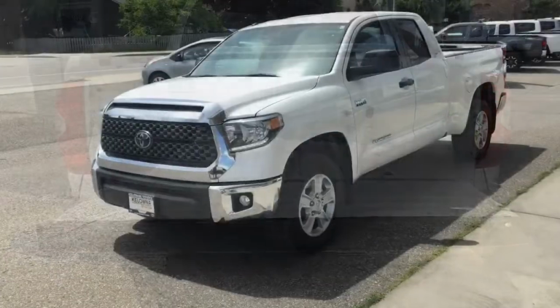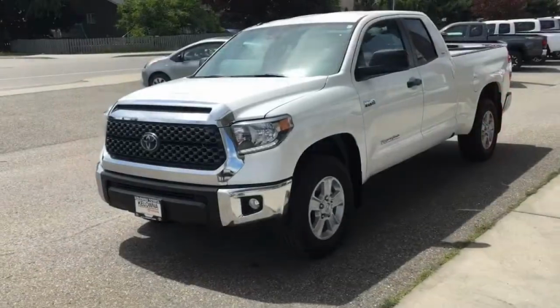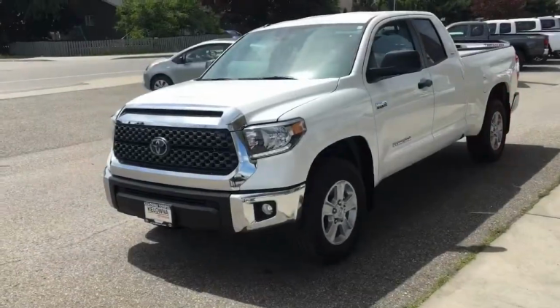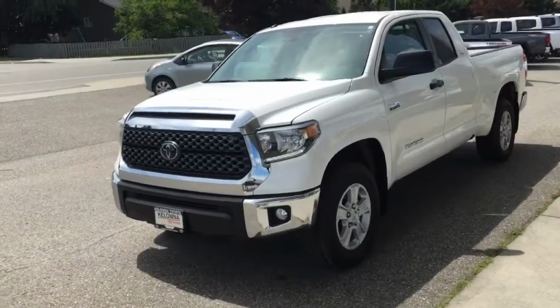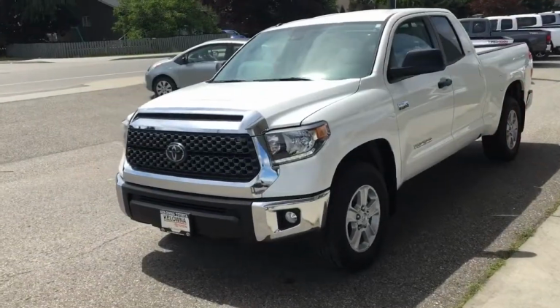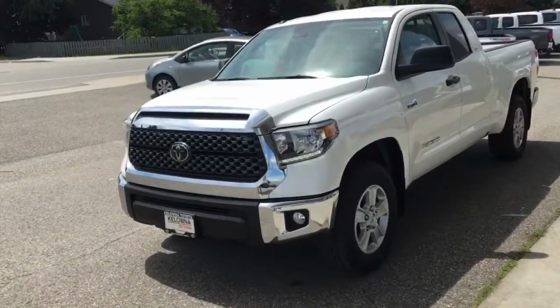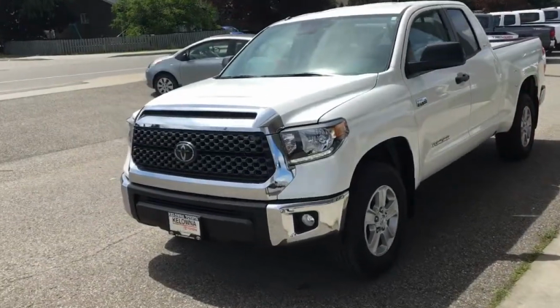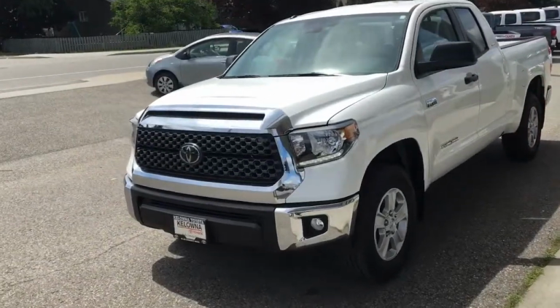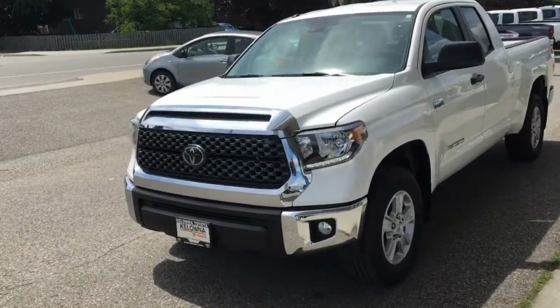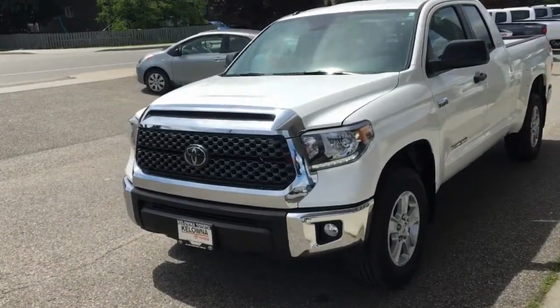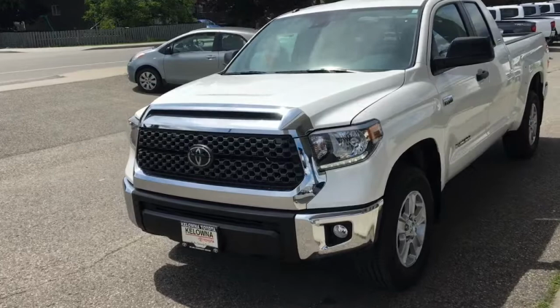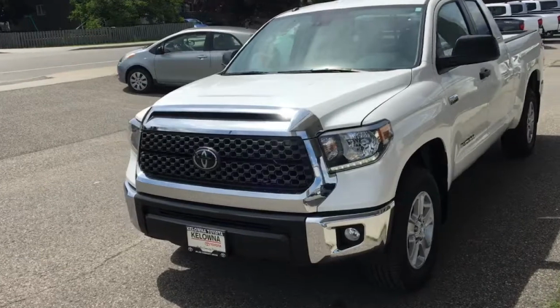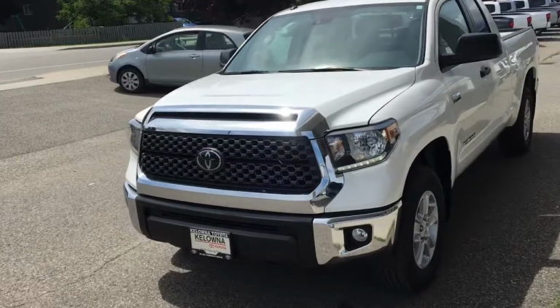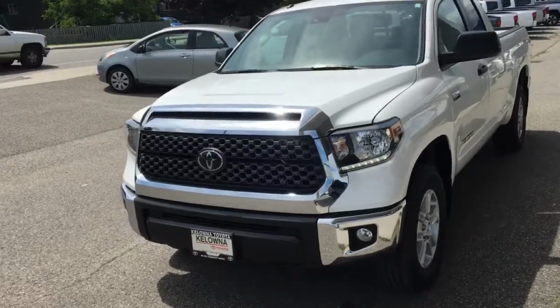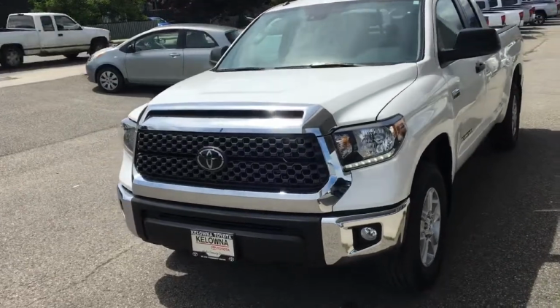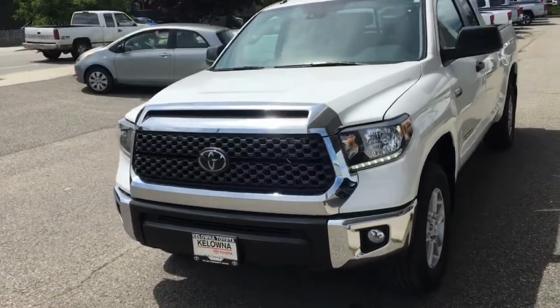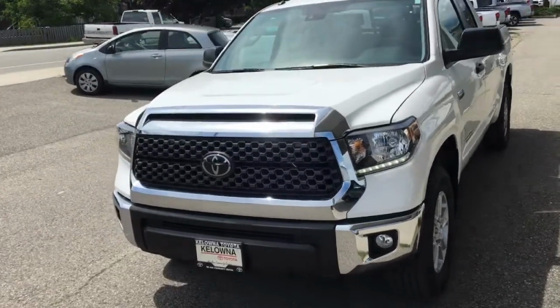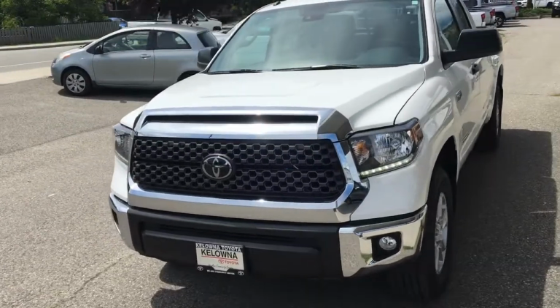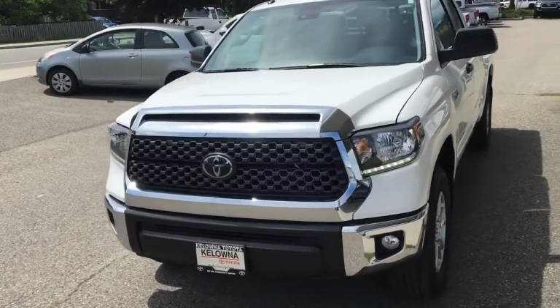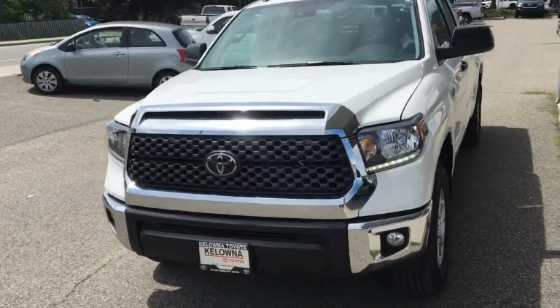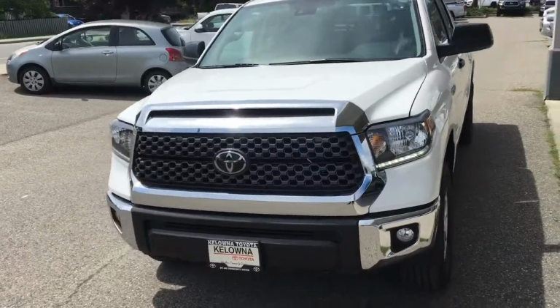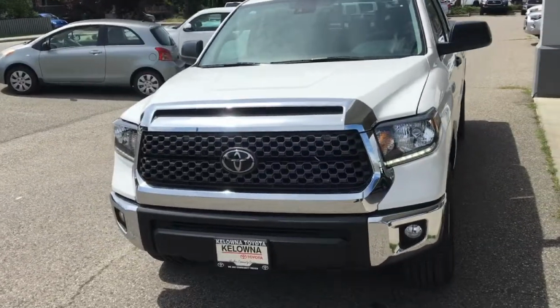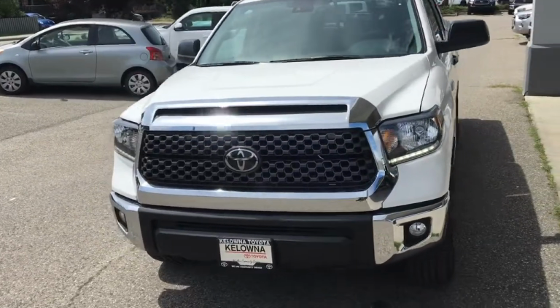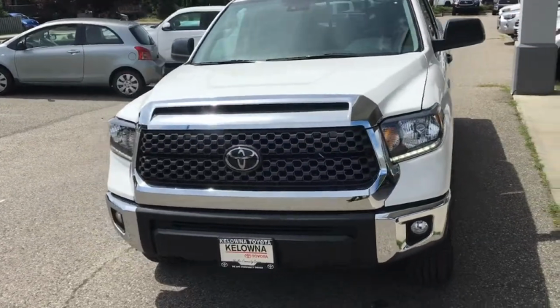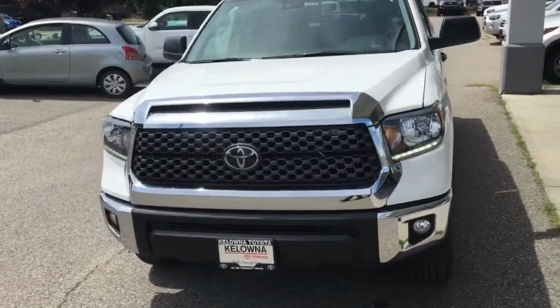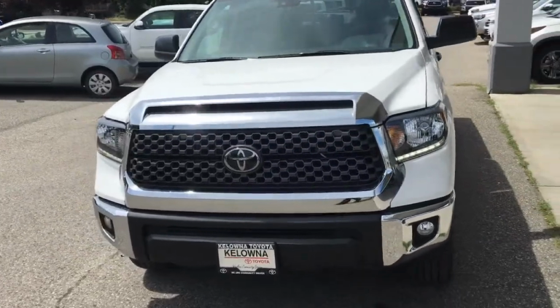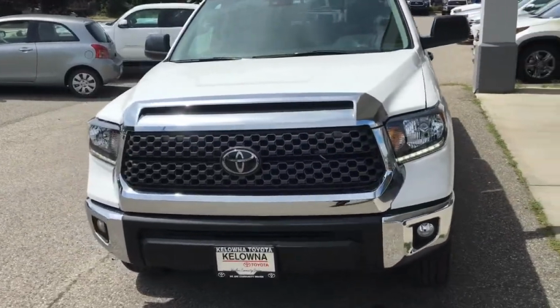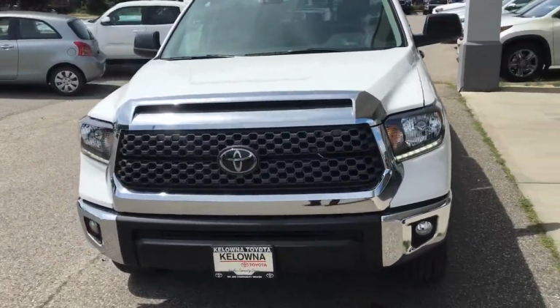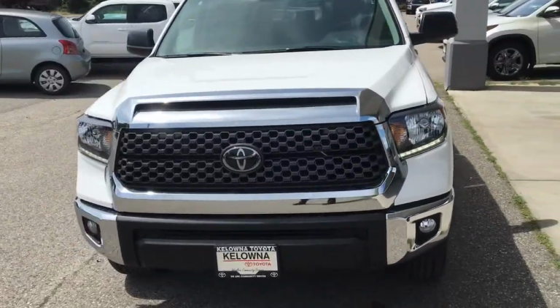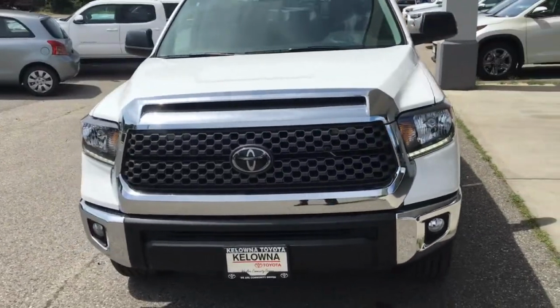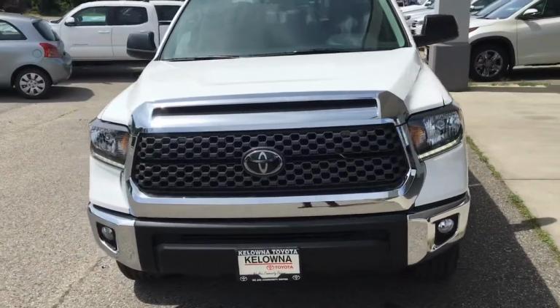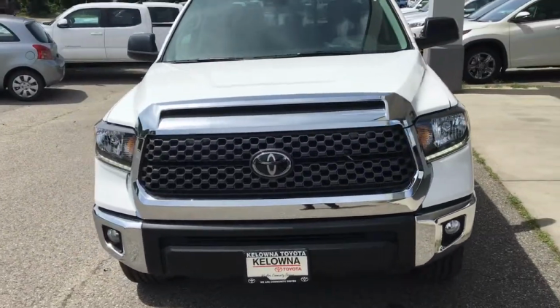From the driver's side, the SR5 looks sharp with a chrome grille with integrated scoop, fog lights, and LED running lights.